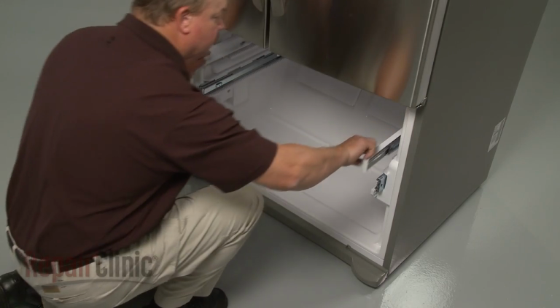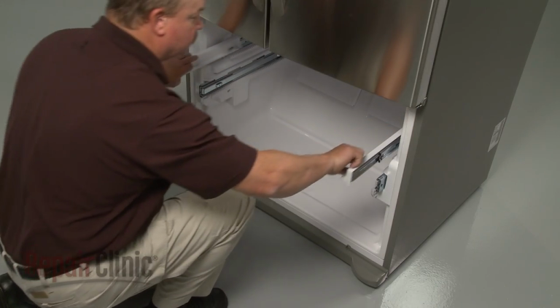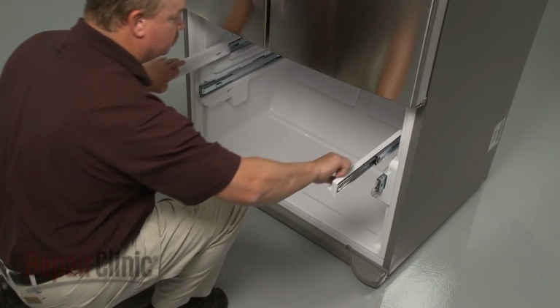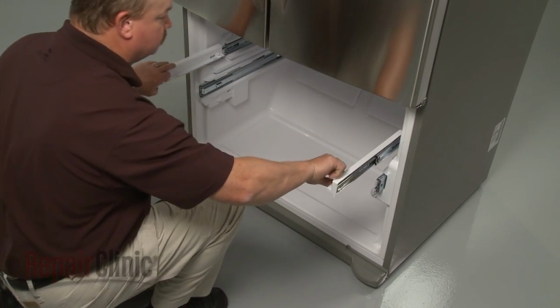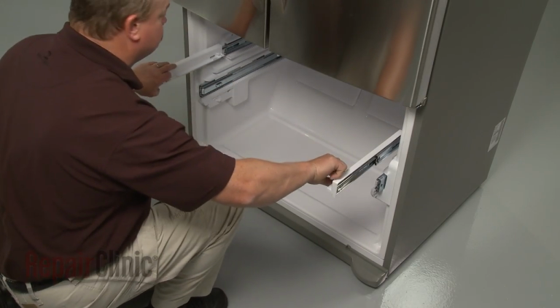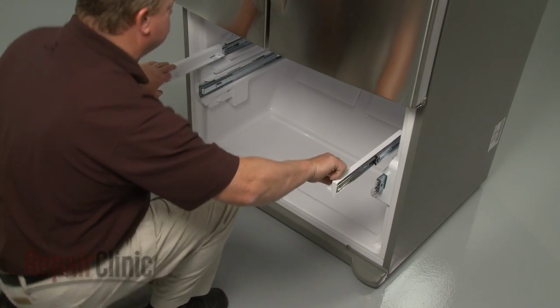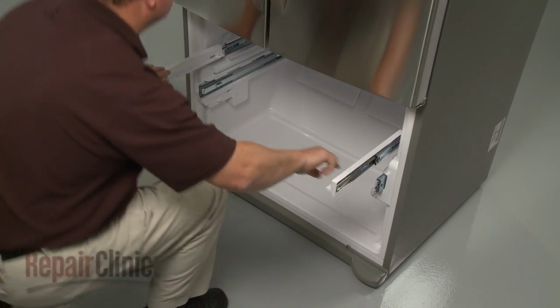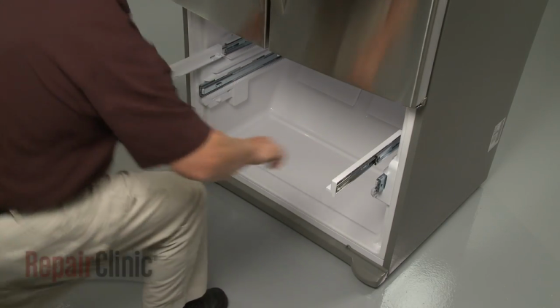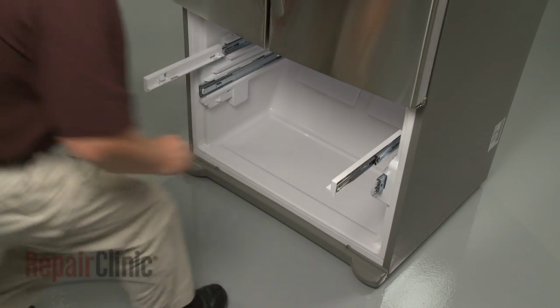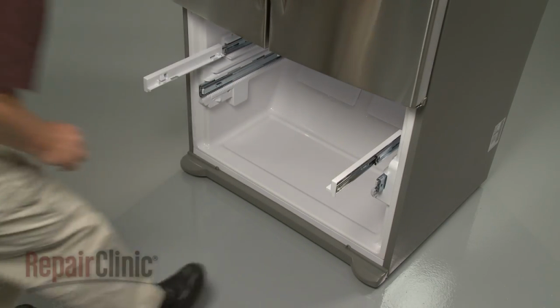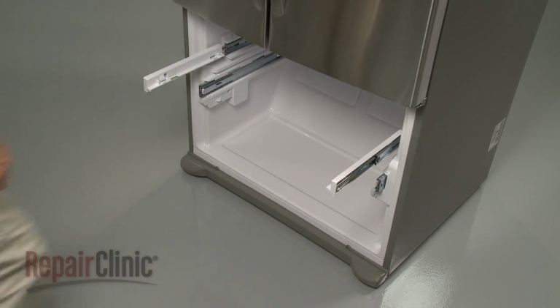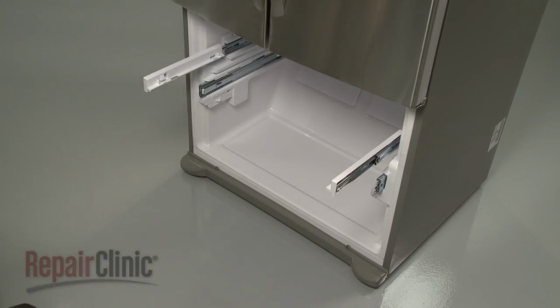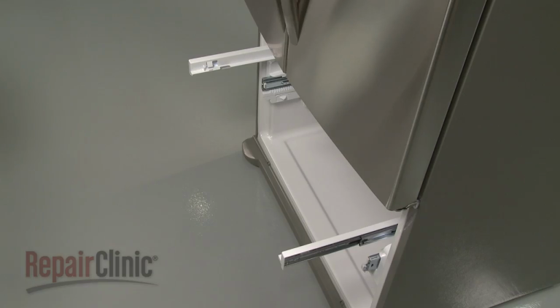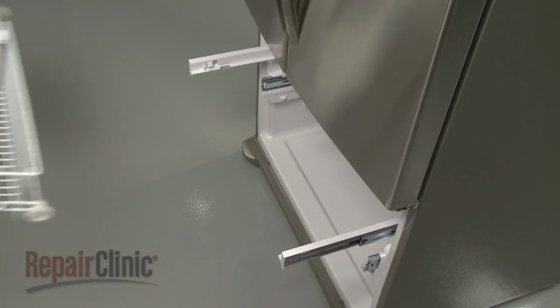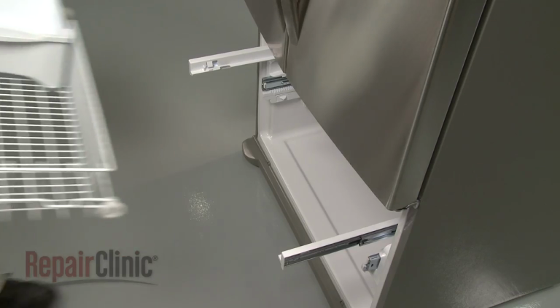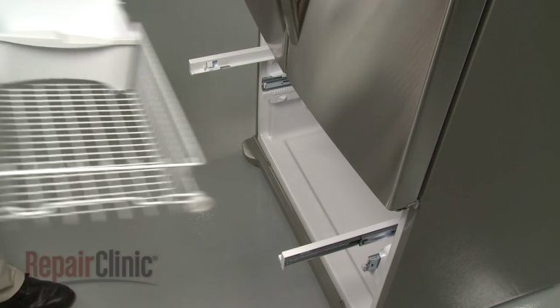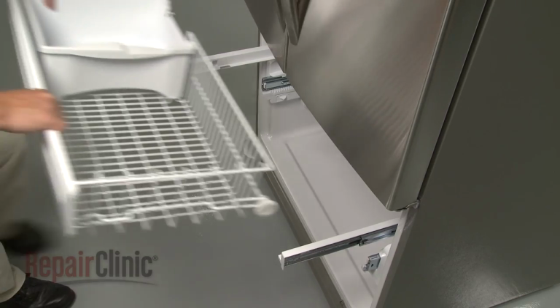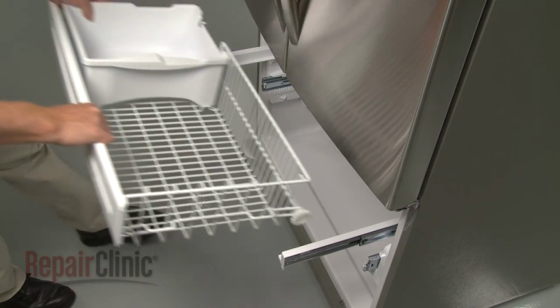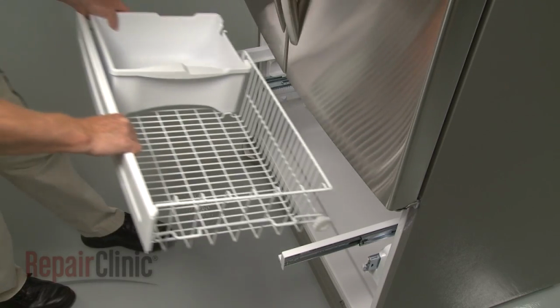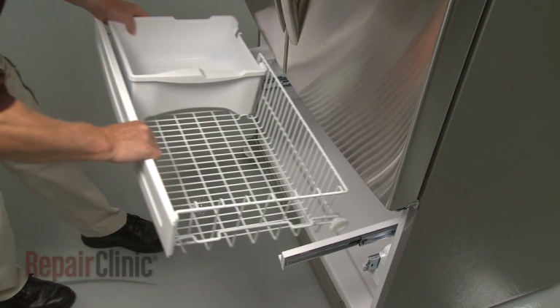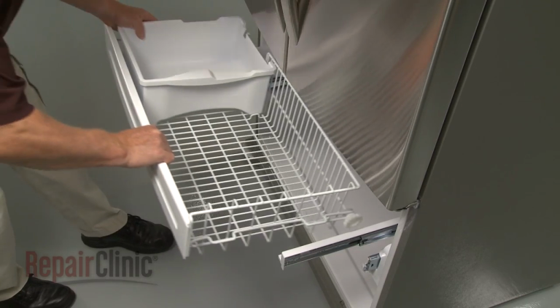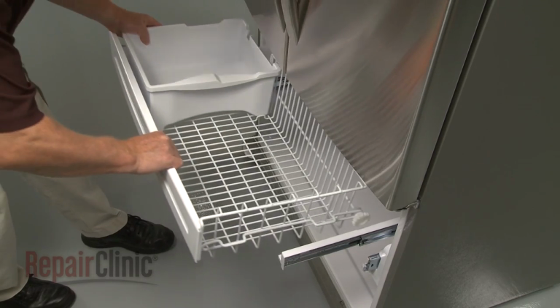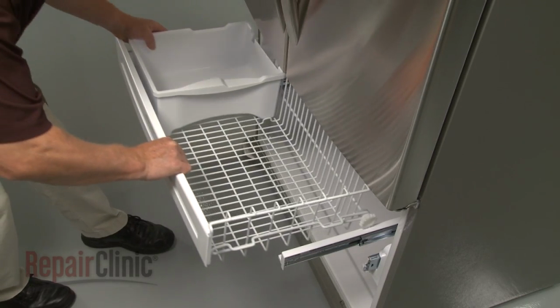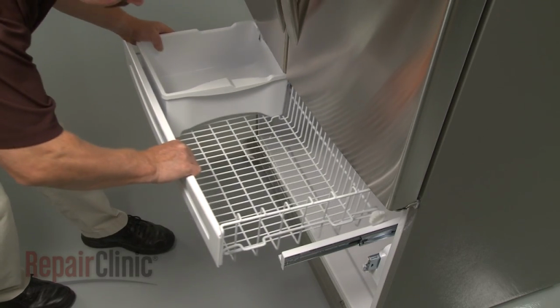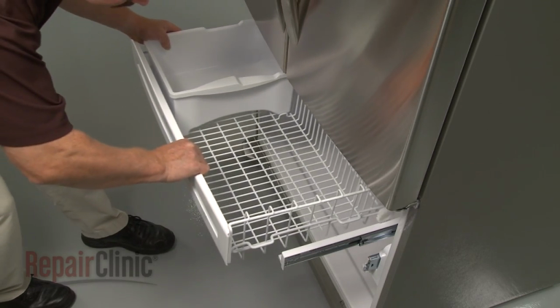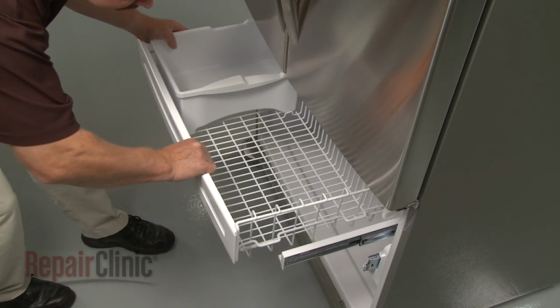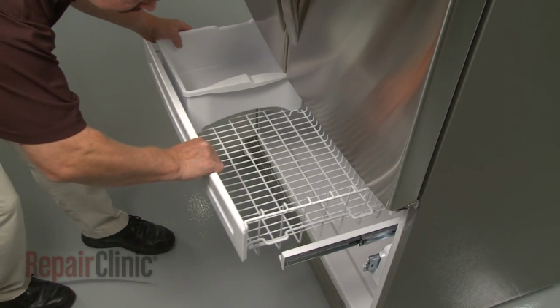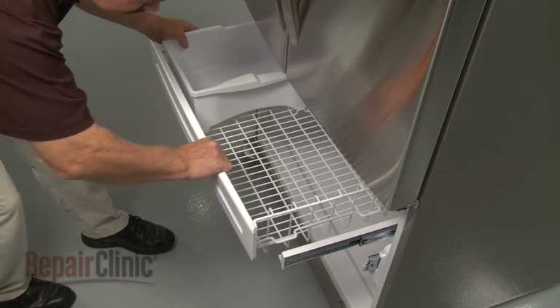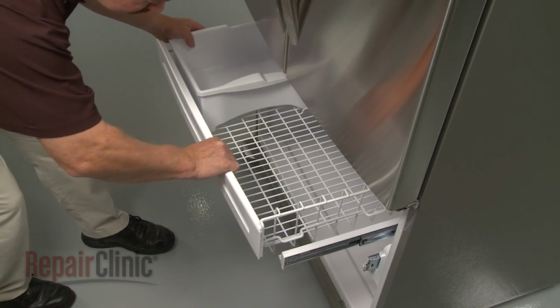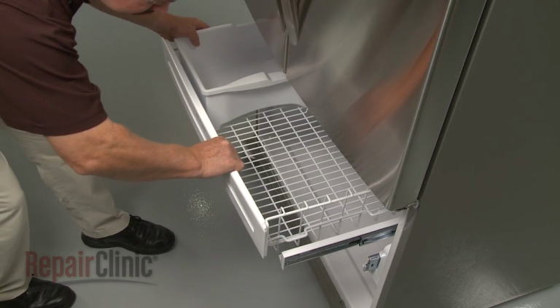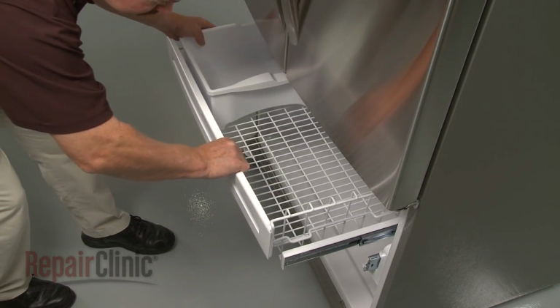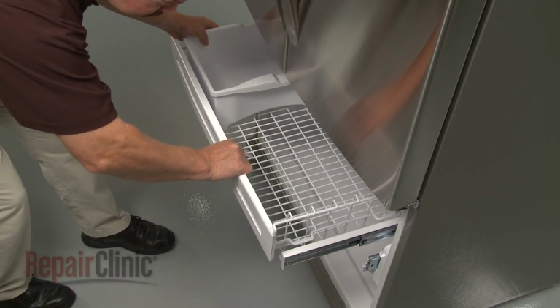Pull the upper slide rails out. Align the upper drawer on the supports and snap it into position.